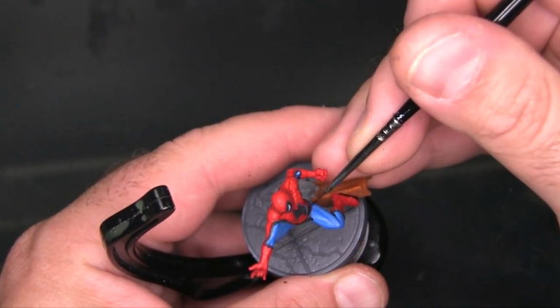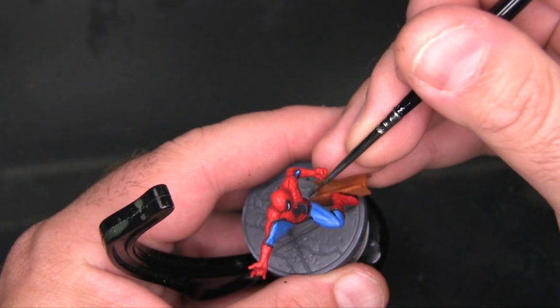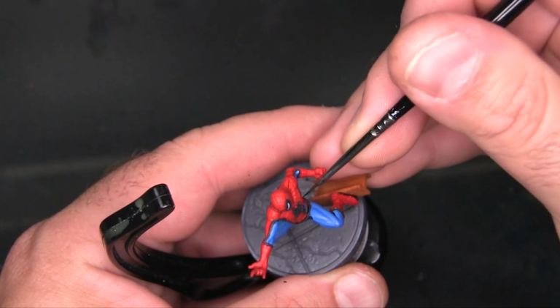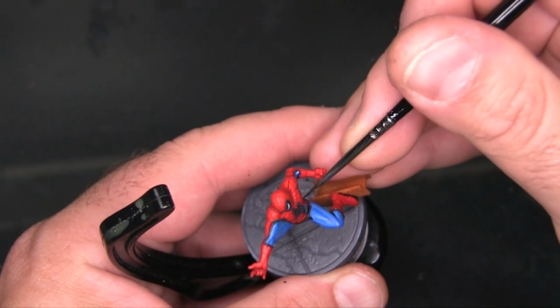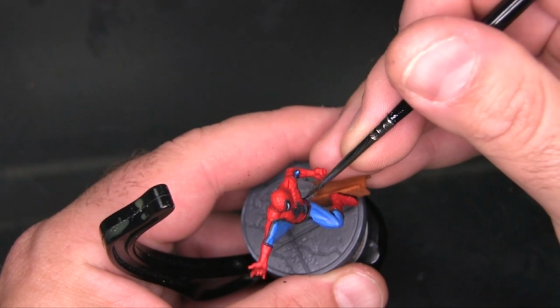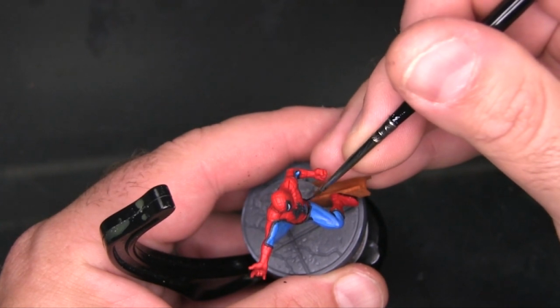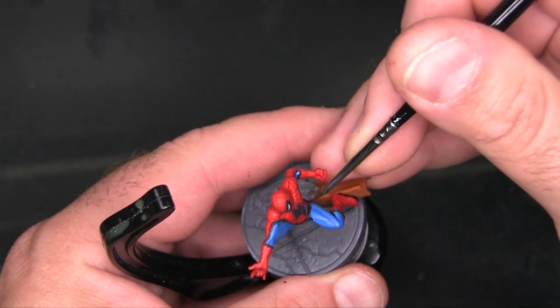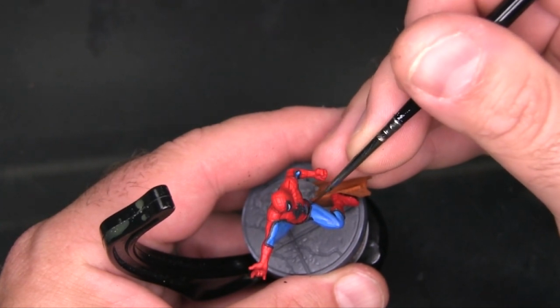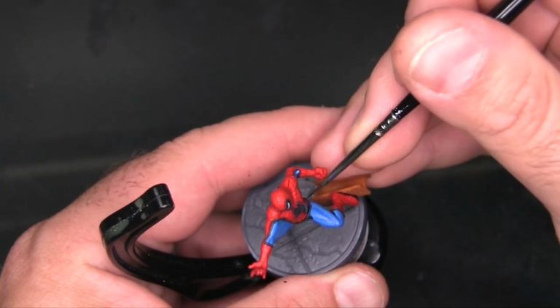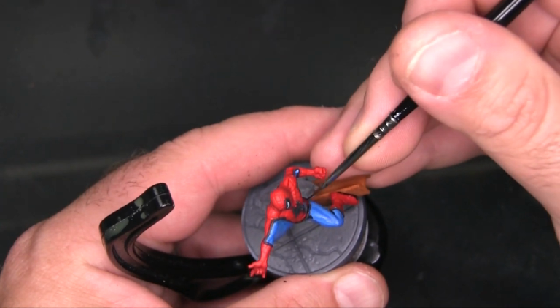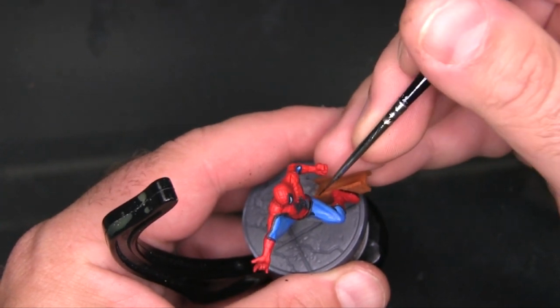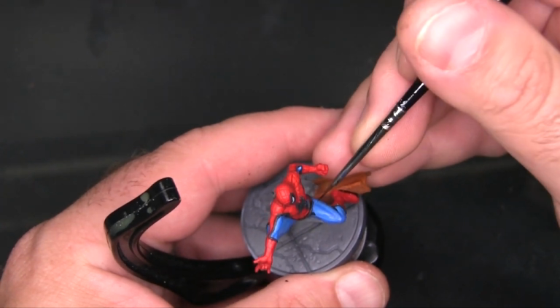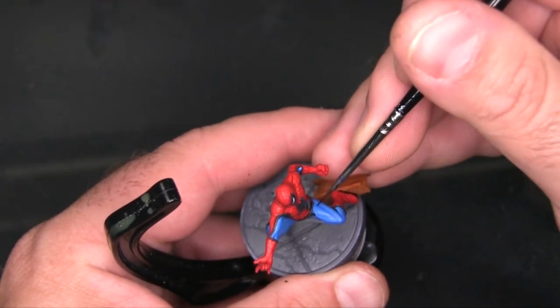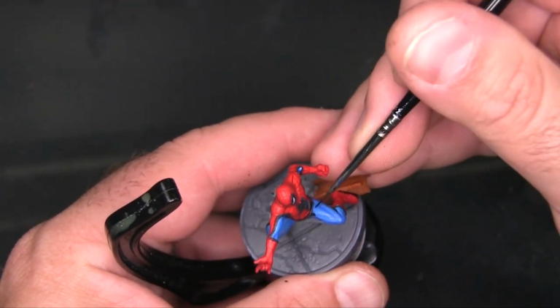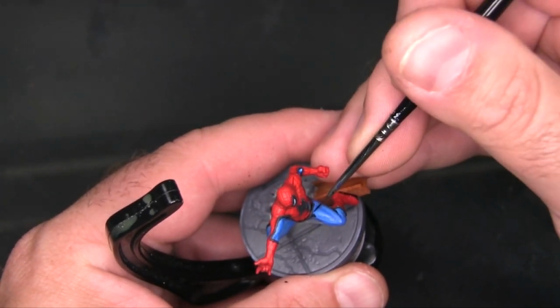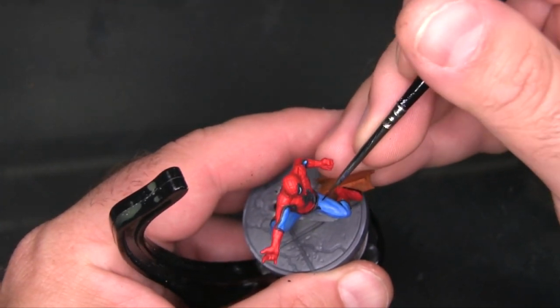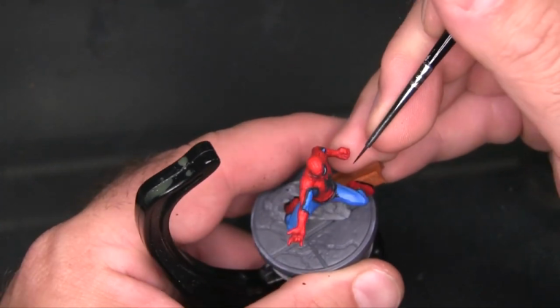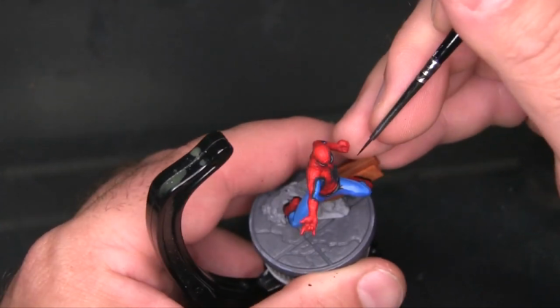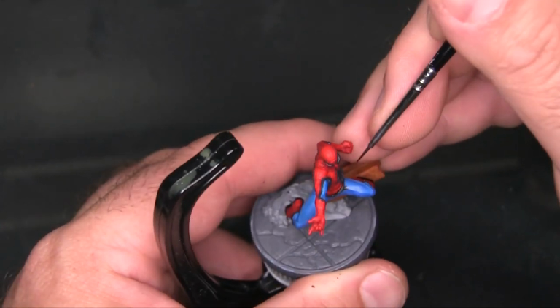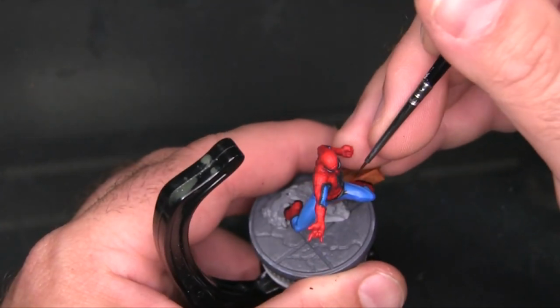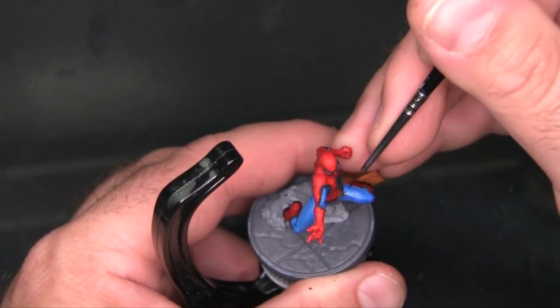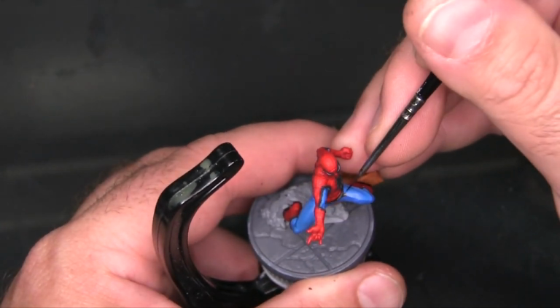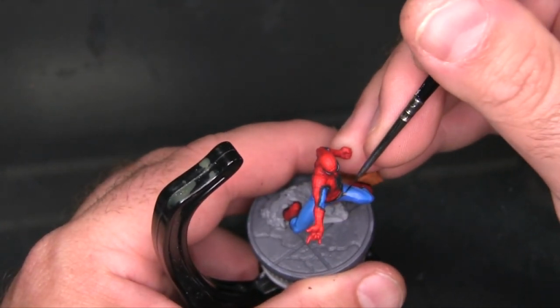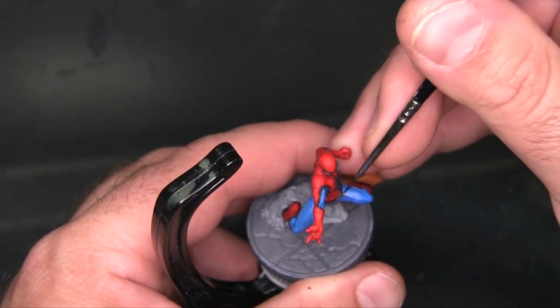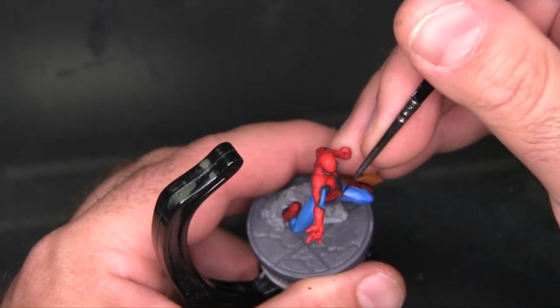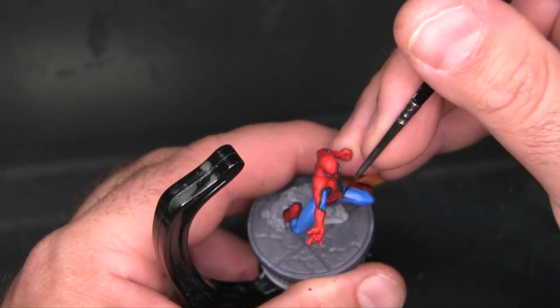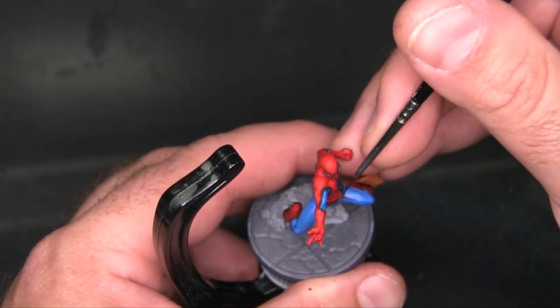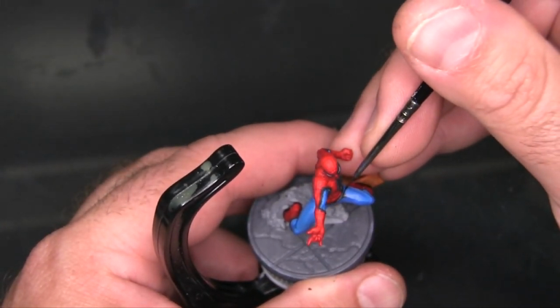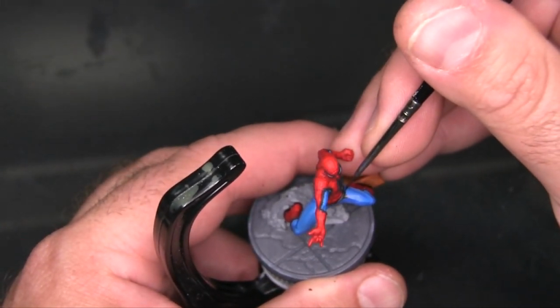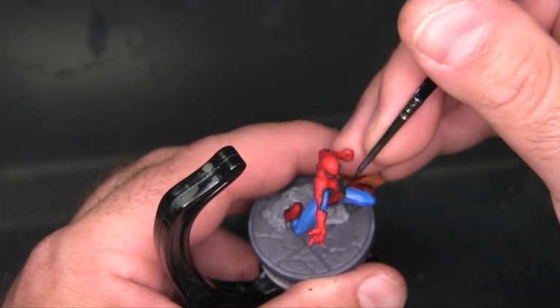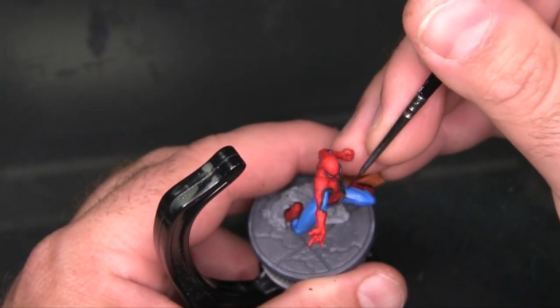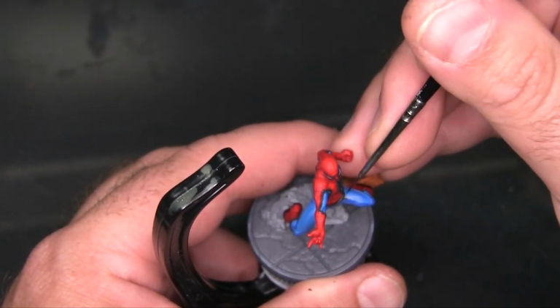I'm also adding outlines to both of the spider emblems — the one on his chest as well as the one on his back.